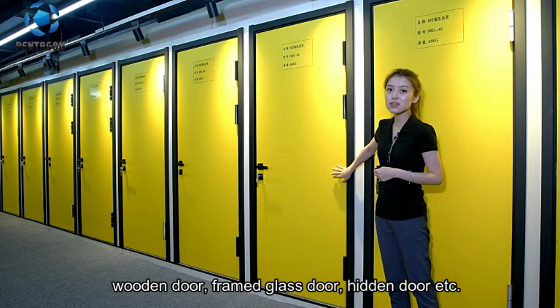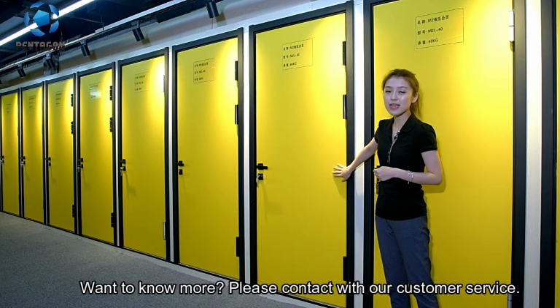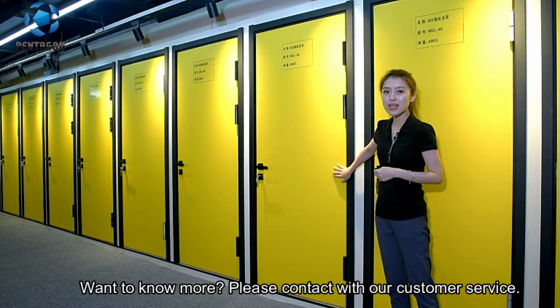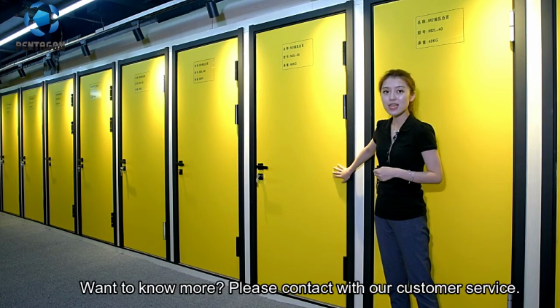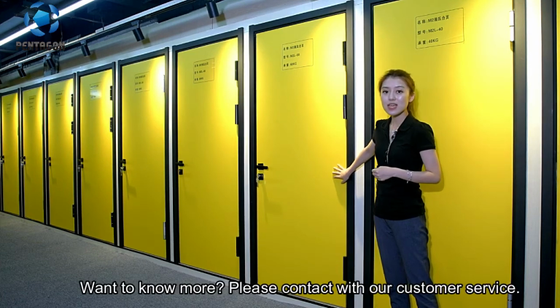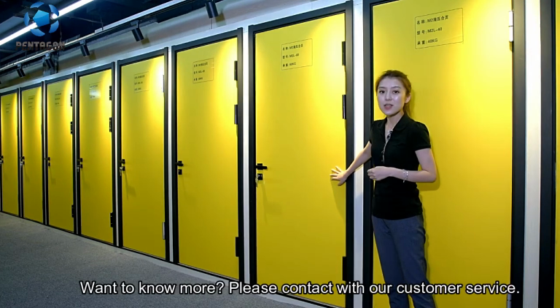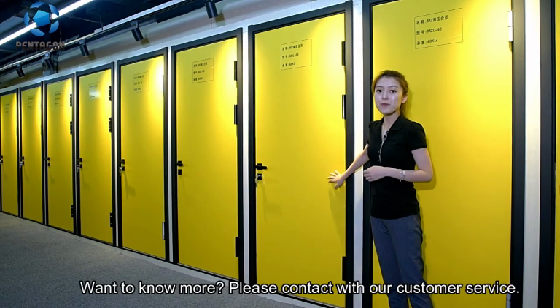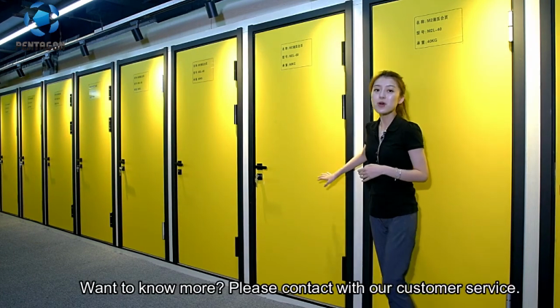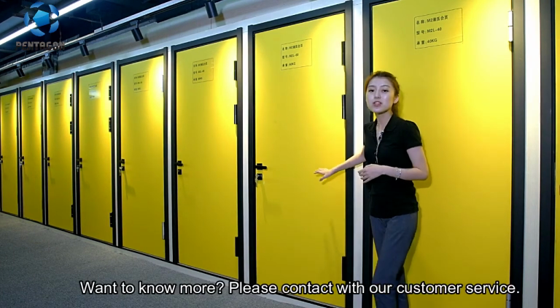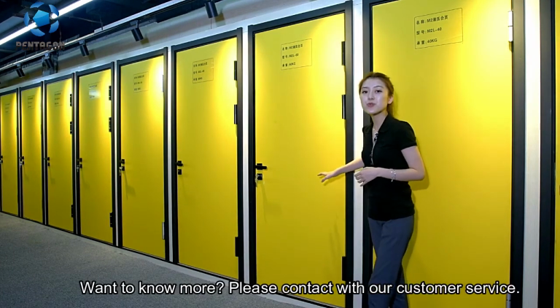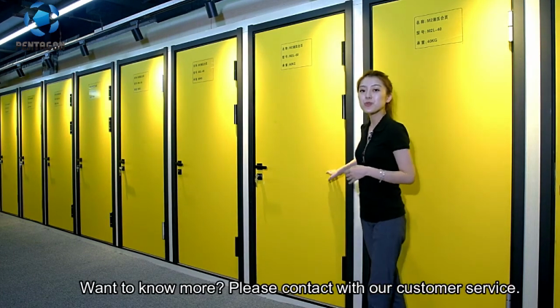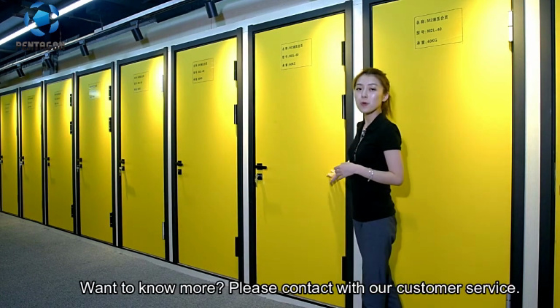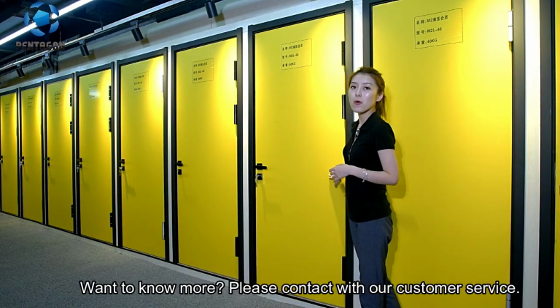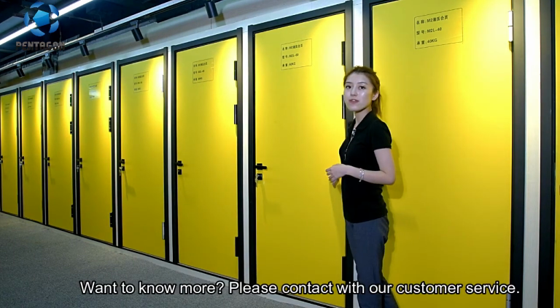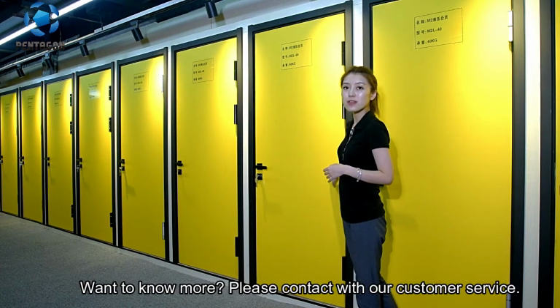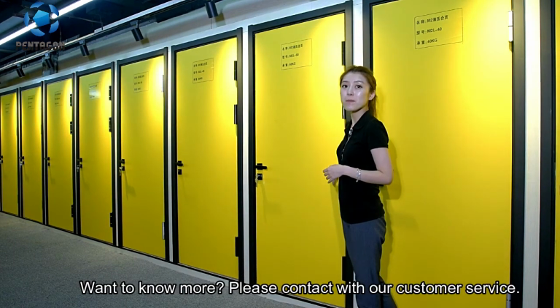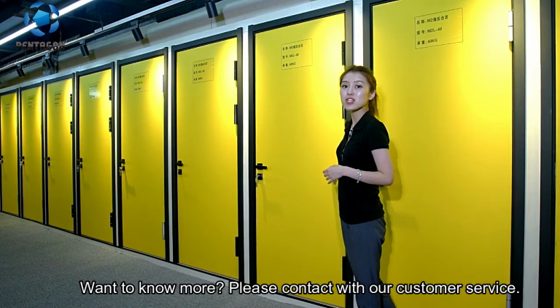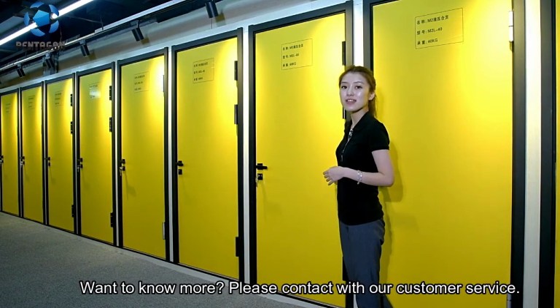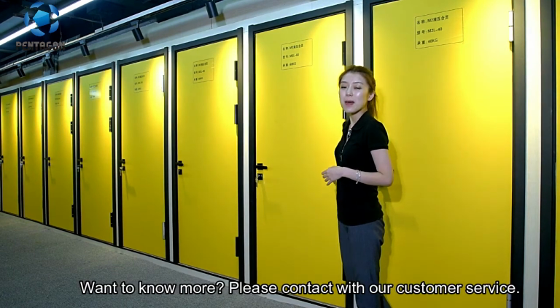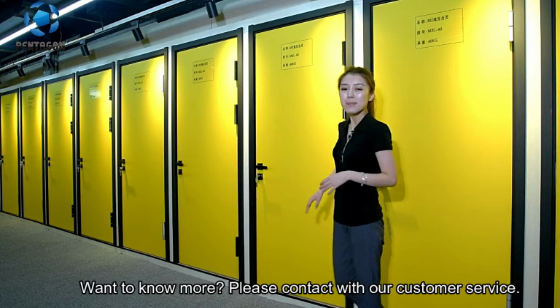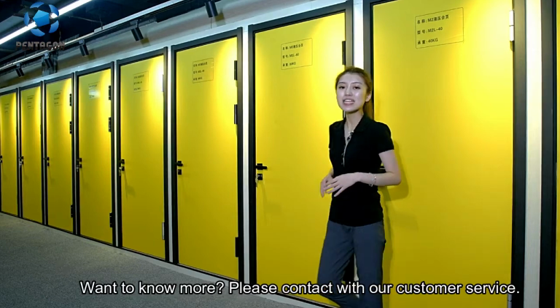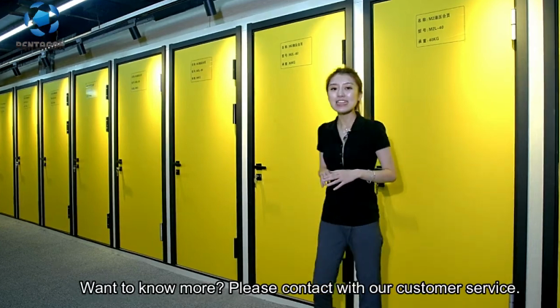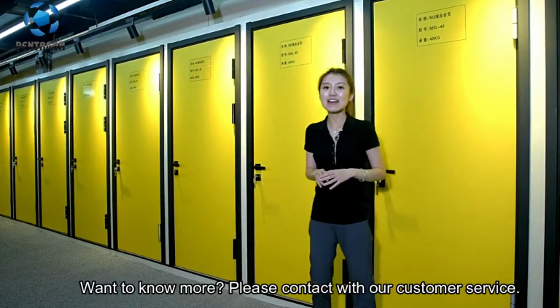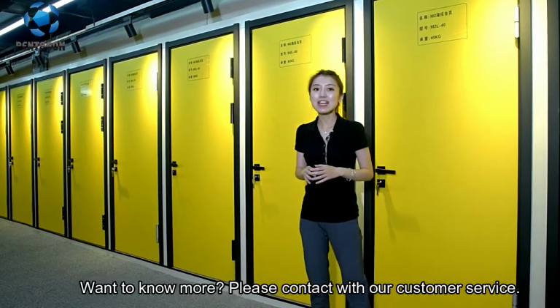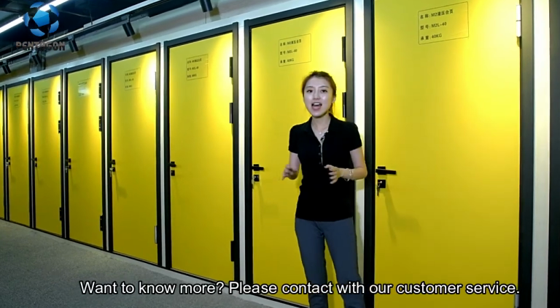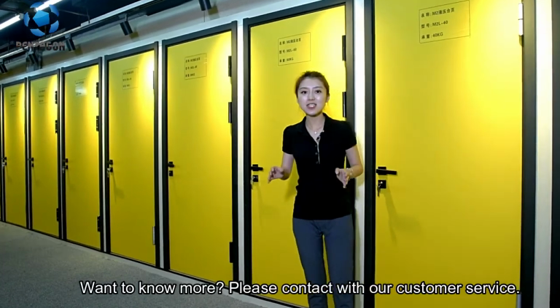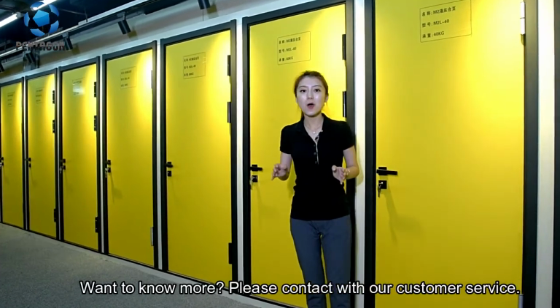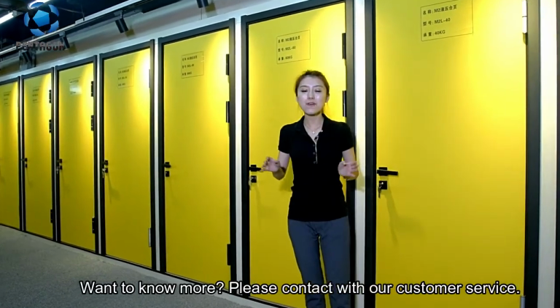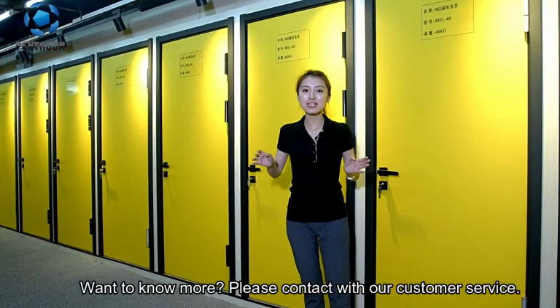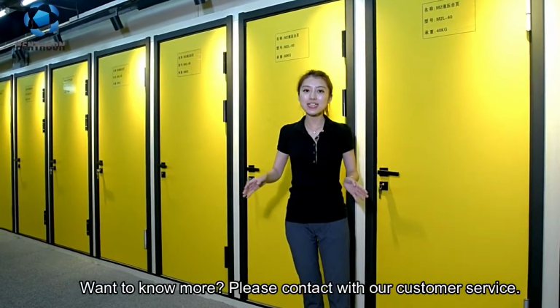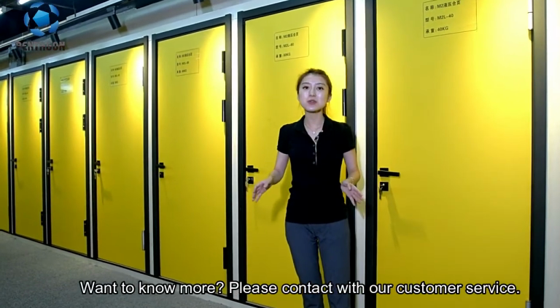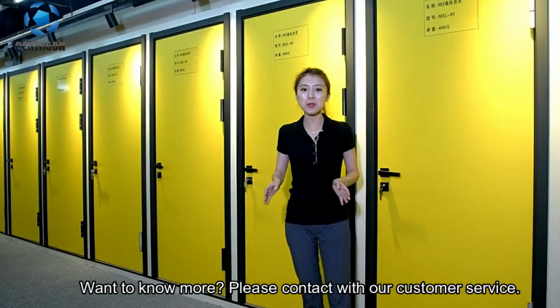If you want to know more, please contact our customer service or you can find more details below.